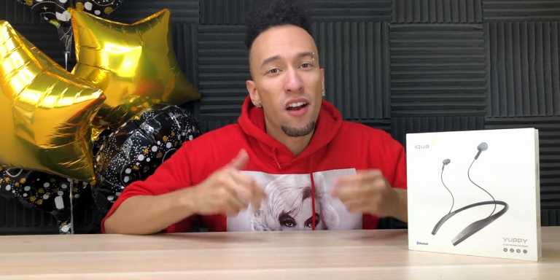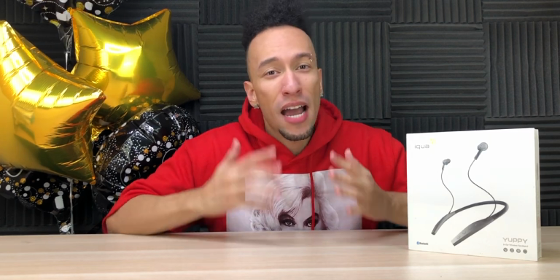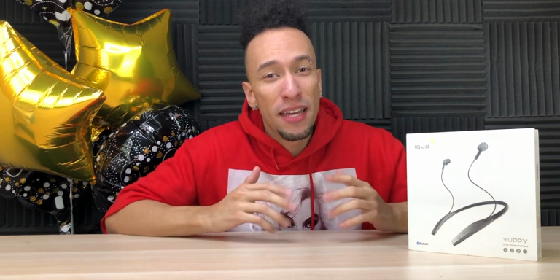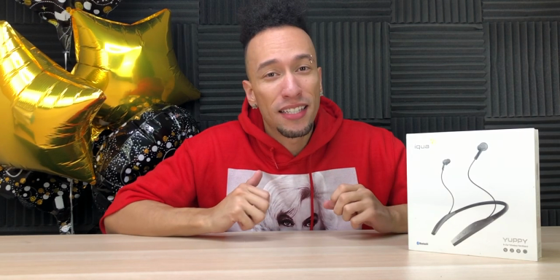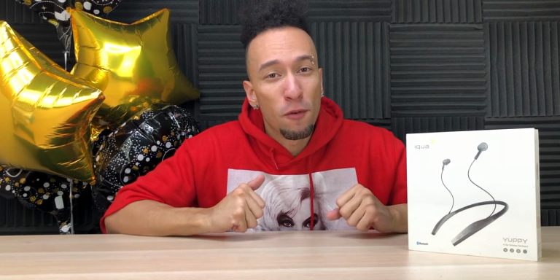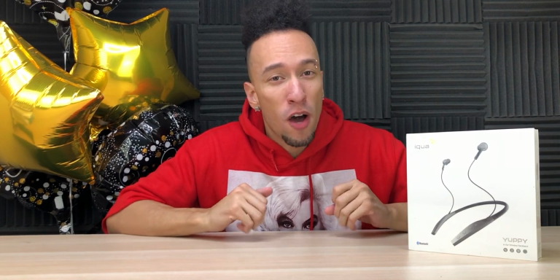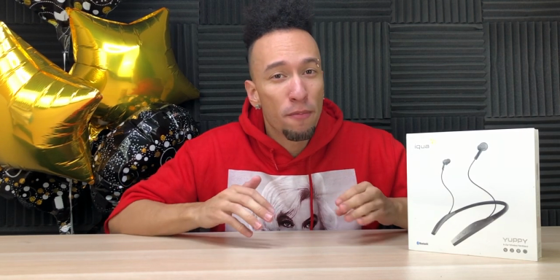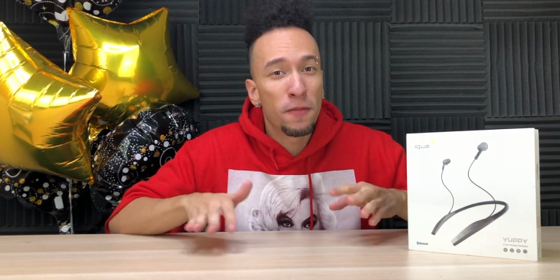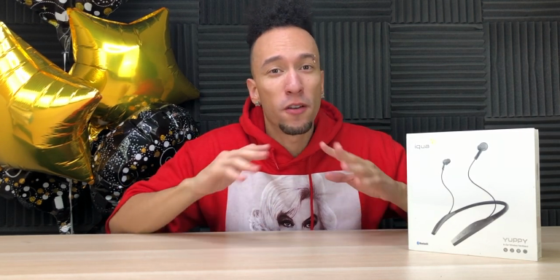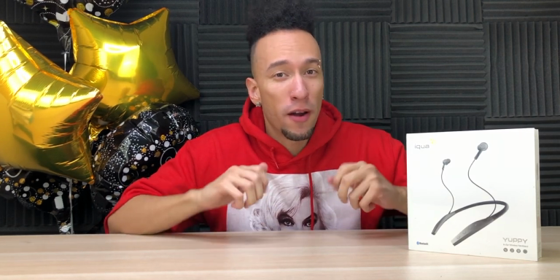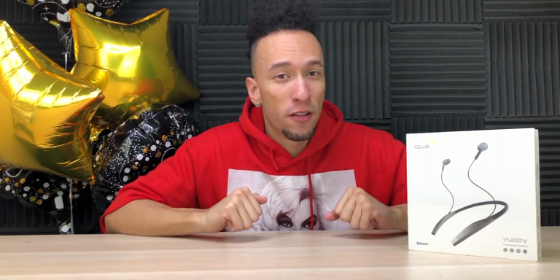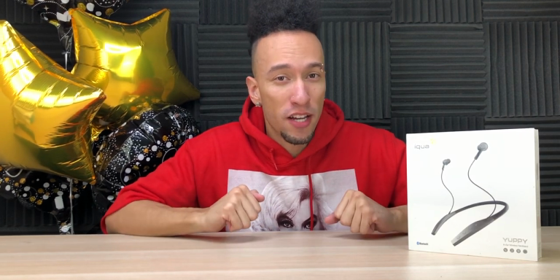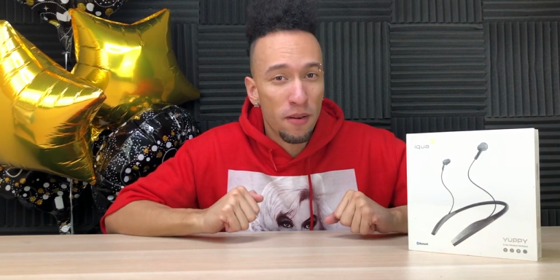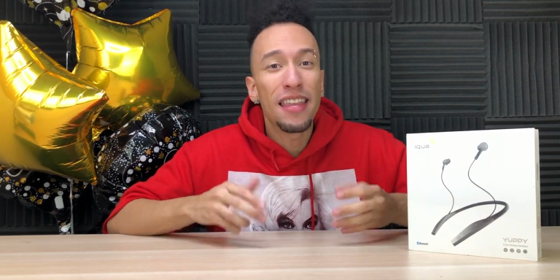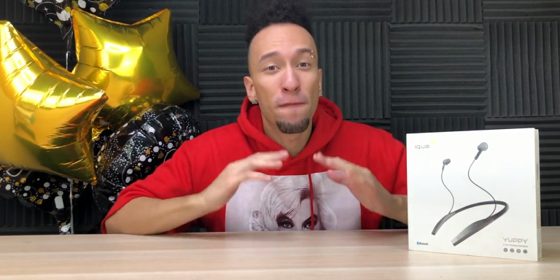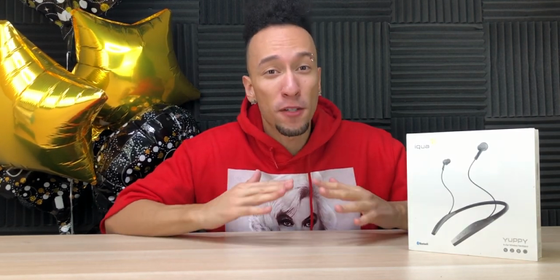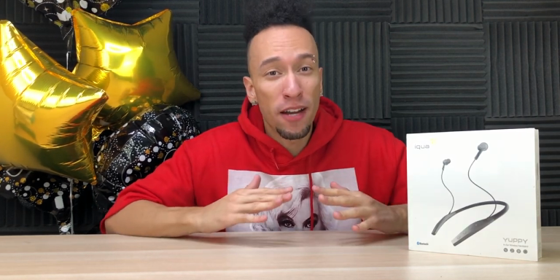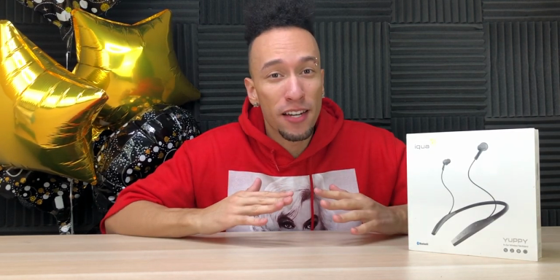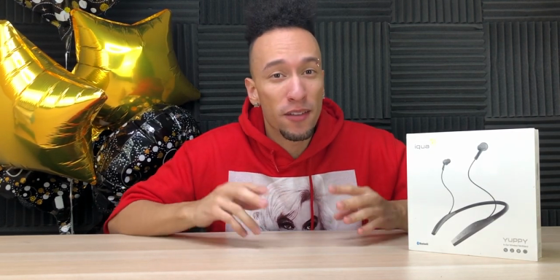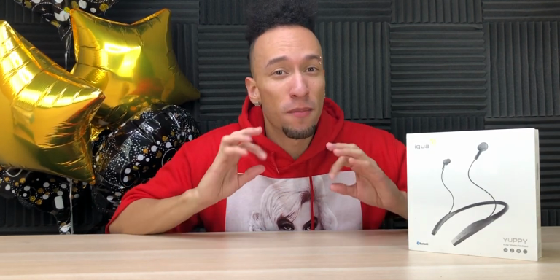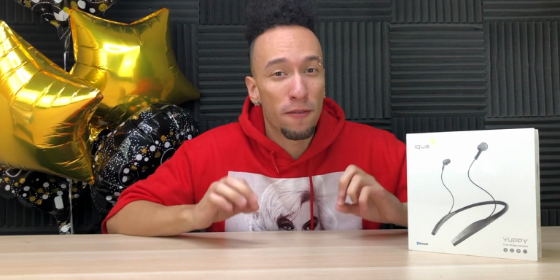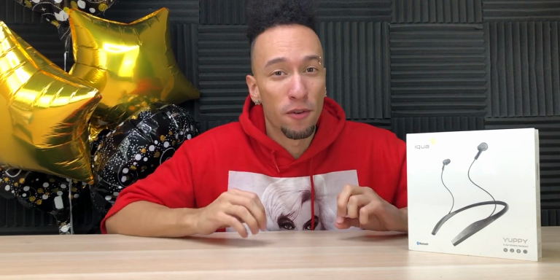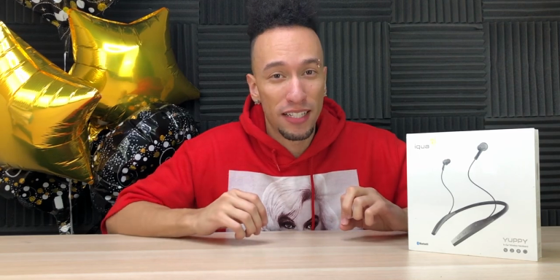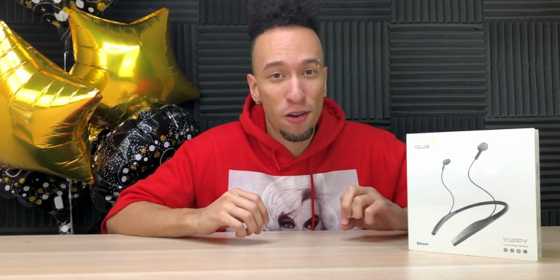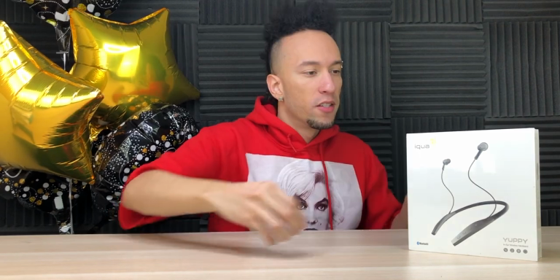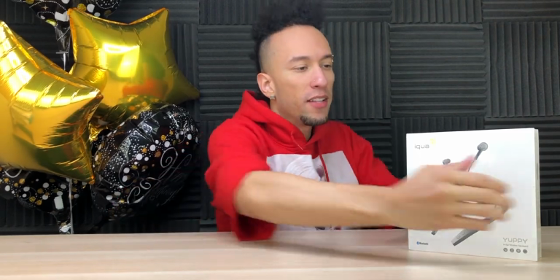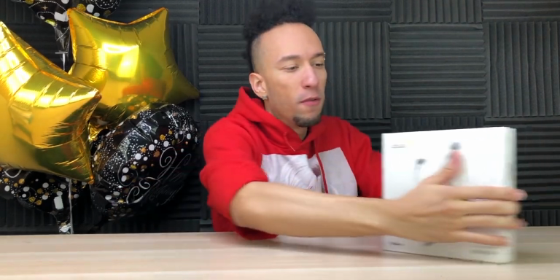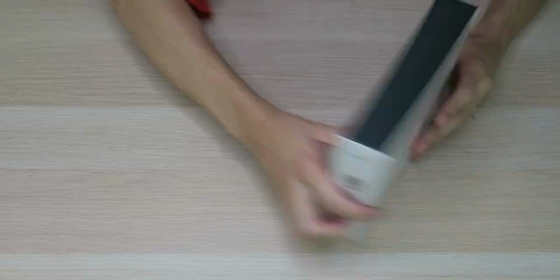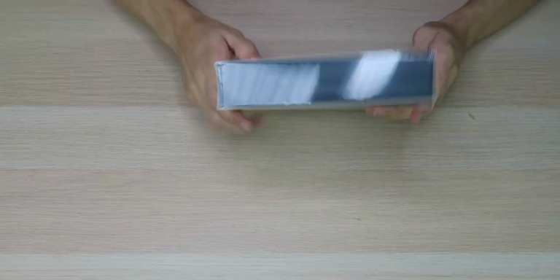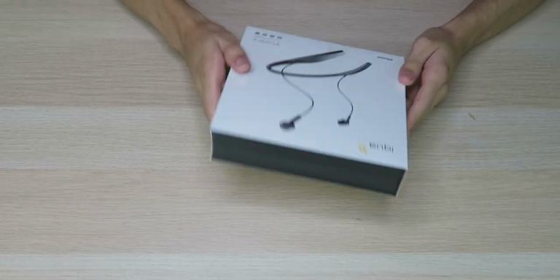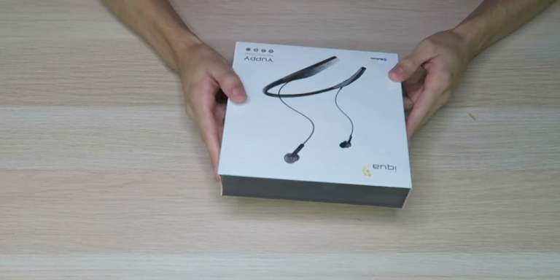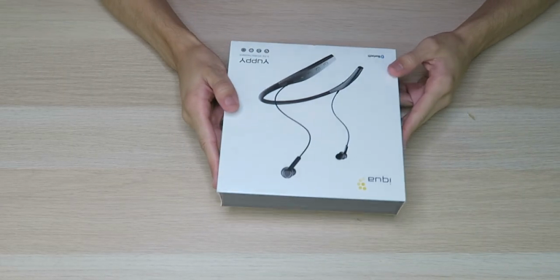They are IPX7 waterproof so they're great for the gym, and they have four speakers in them so that should make for some great sound. So let's move on and take a look at the box.